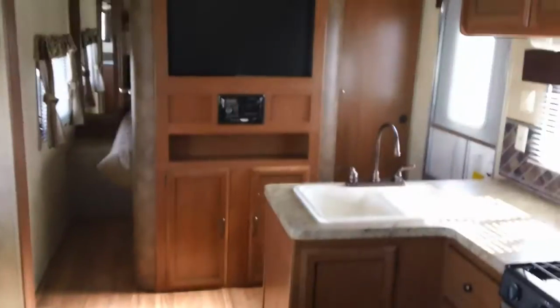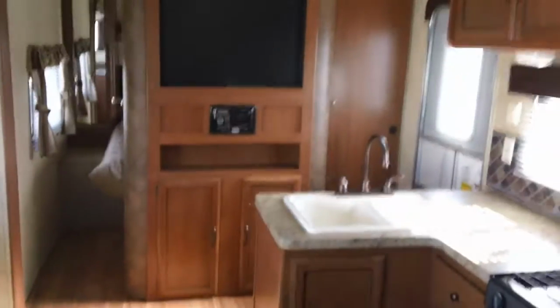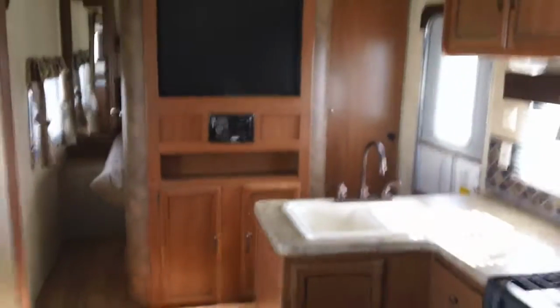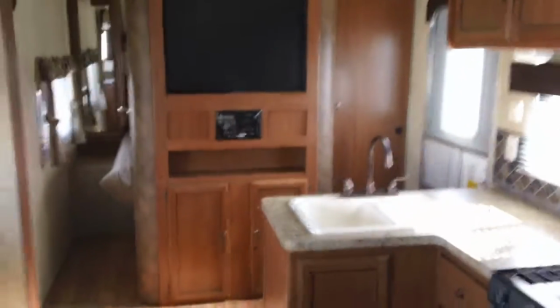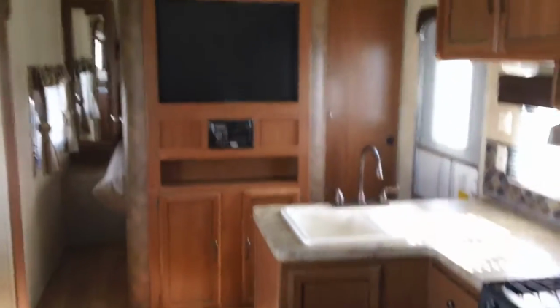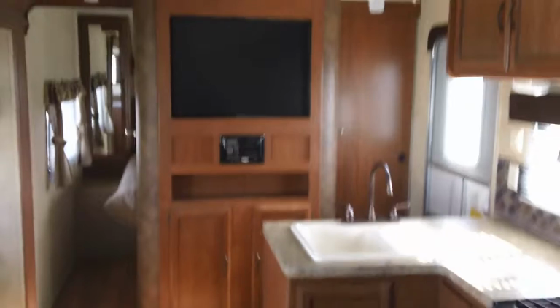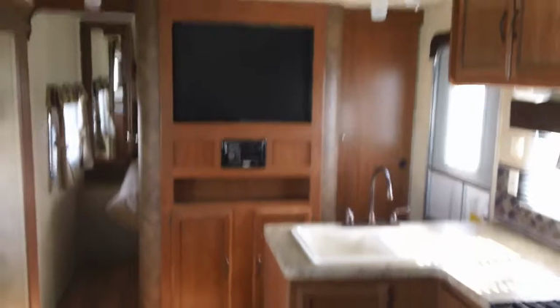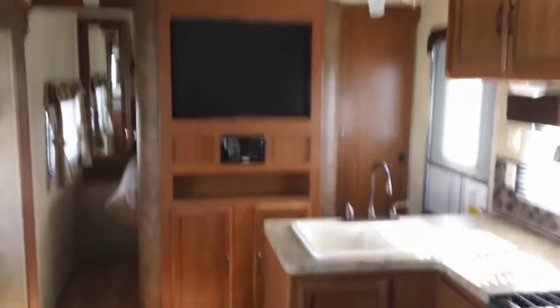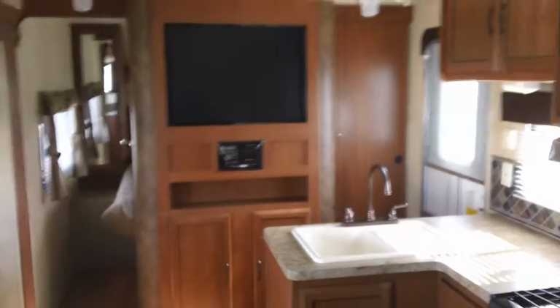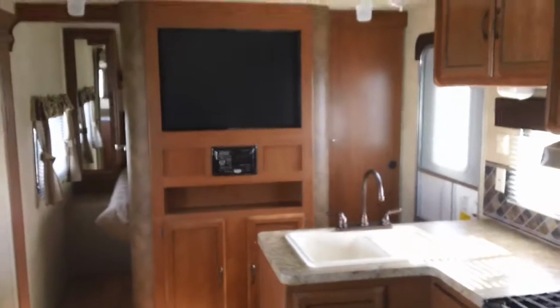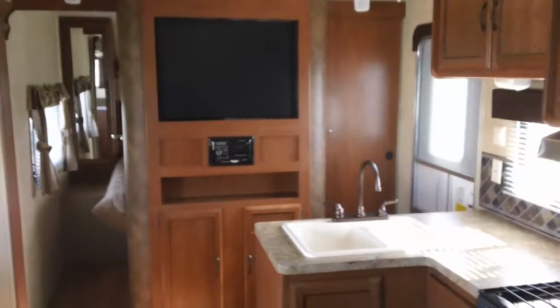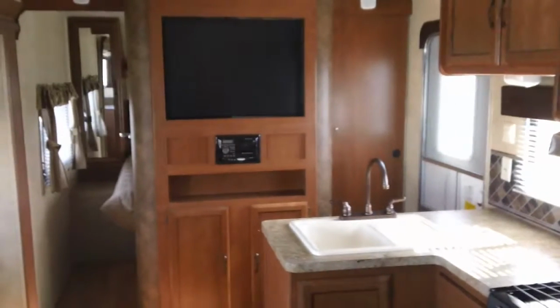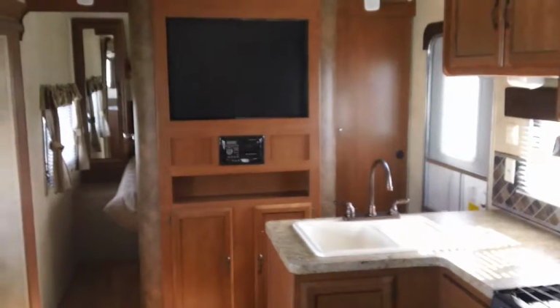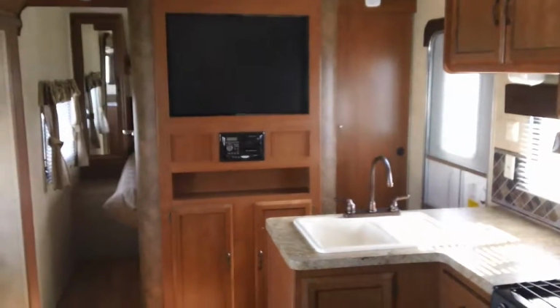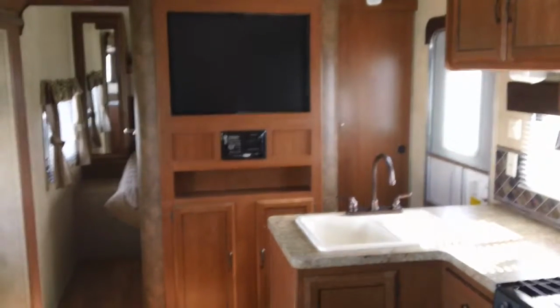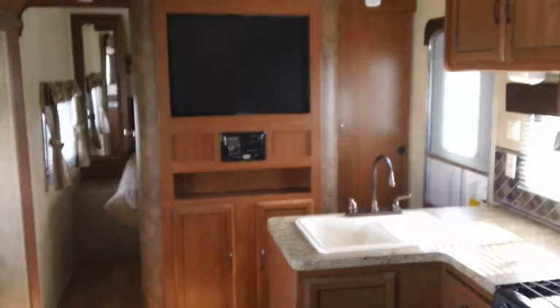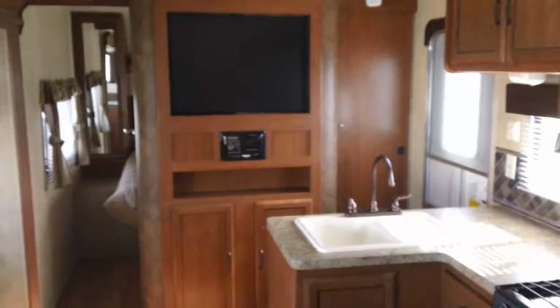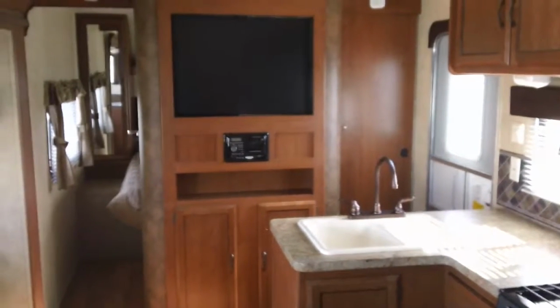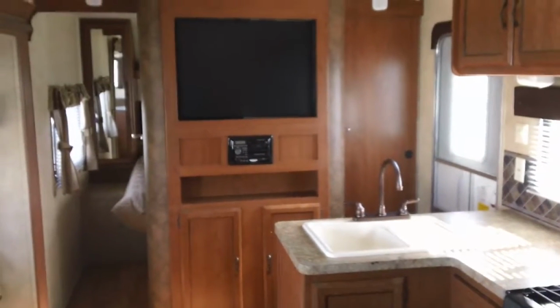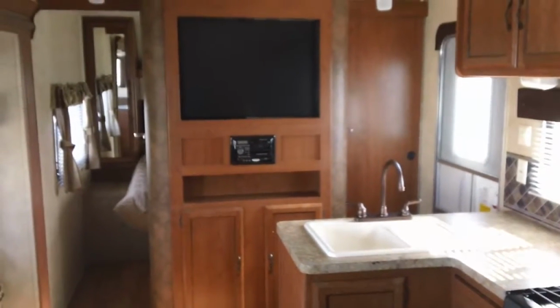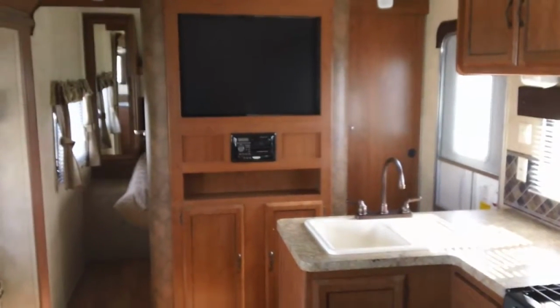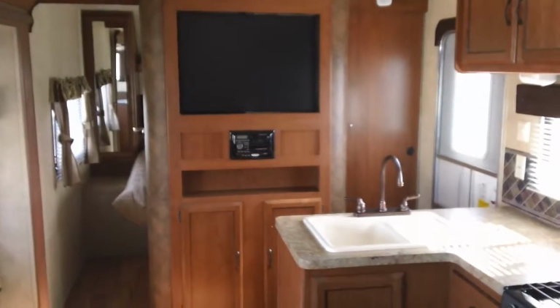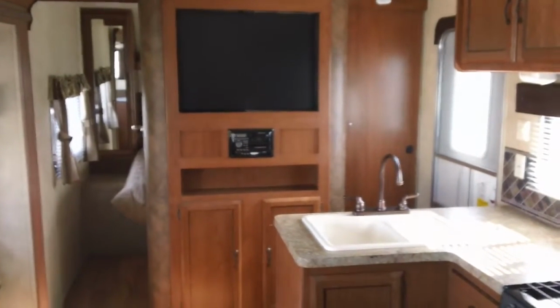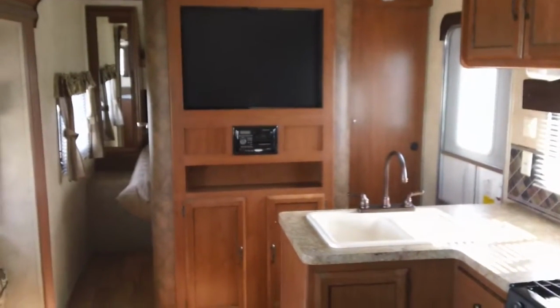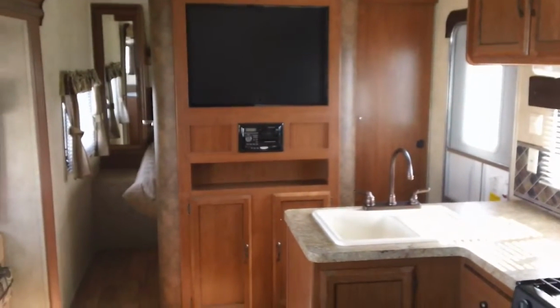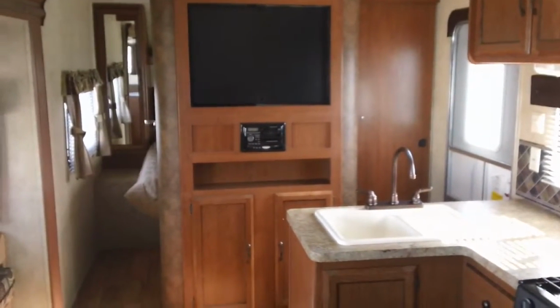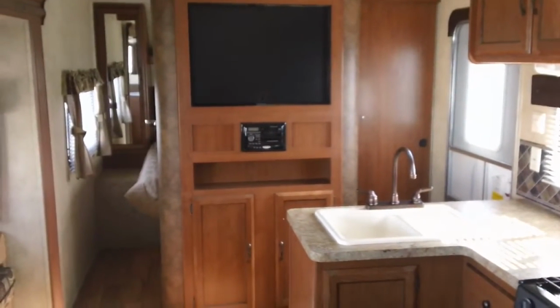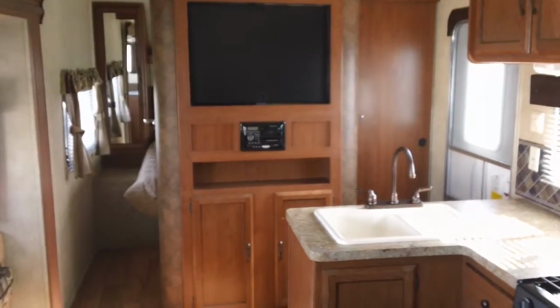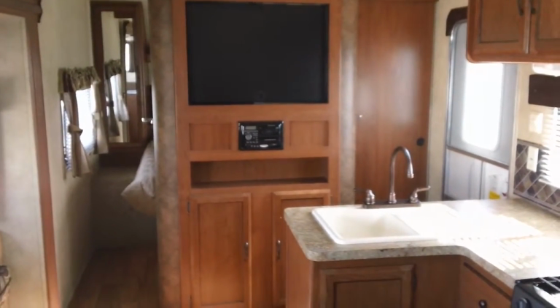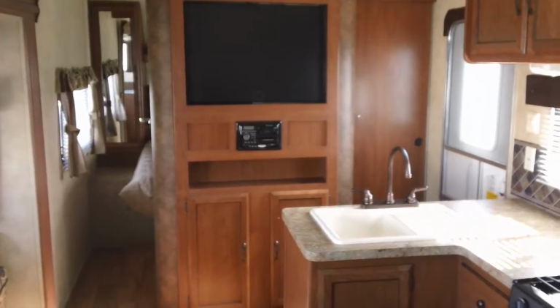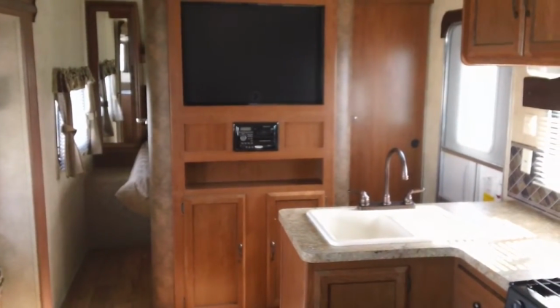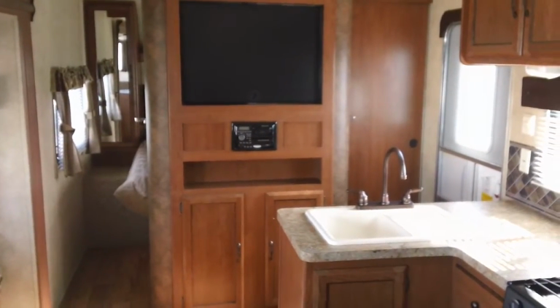Come see this unit in person. Ask for Todd Rutherford at 405-232-1800.